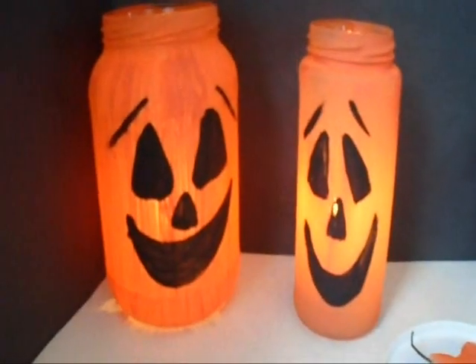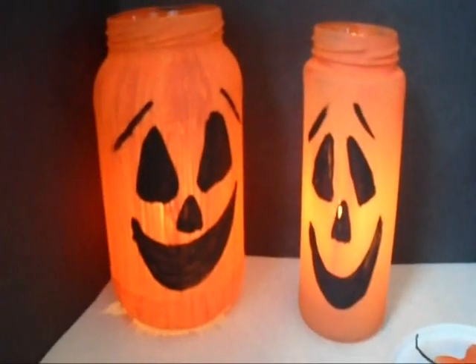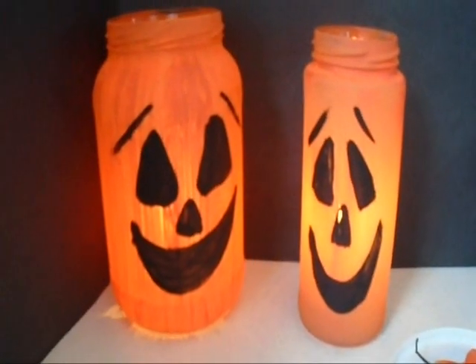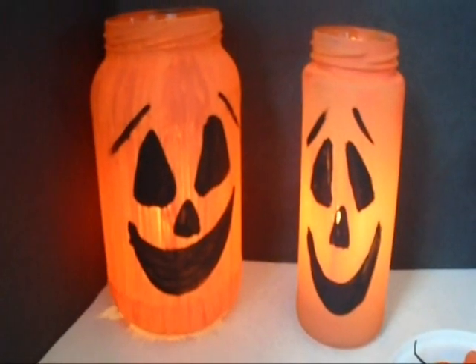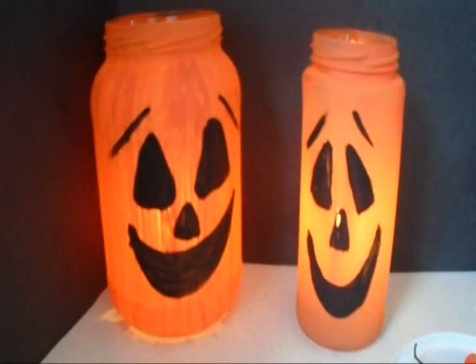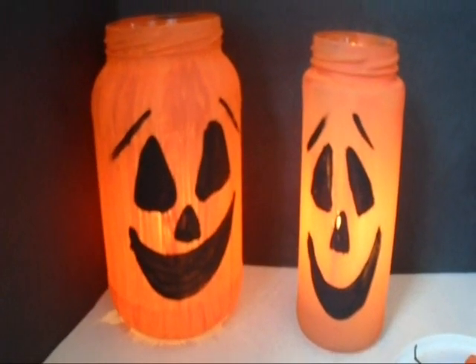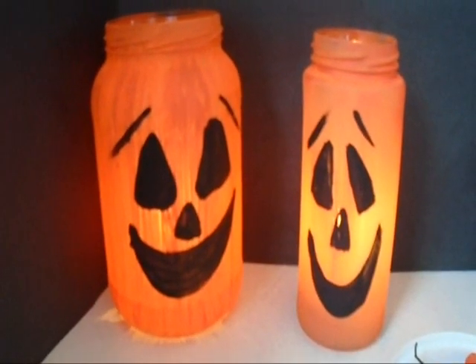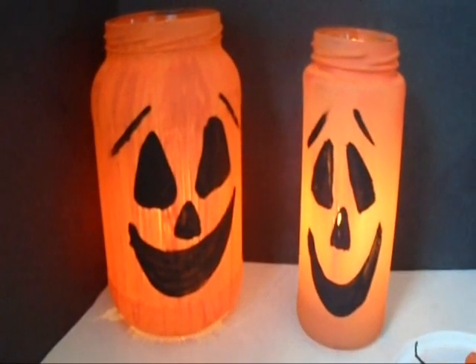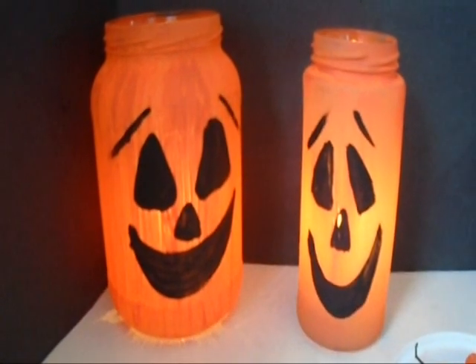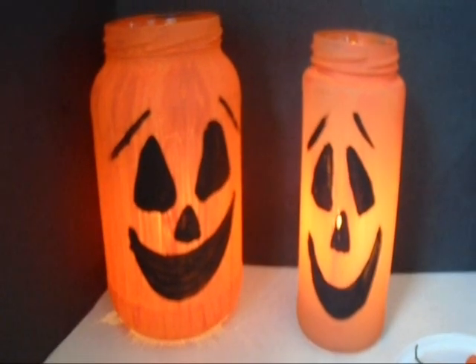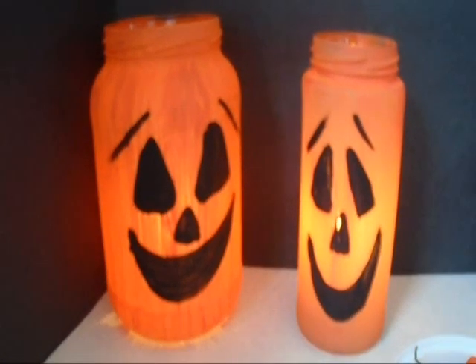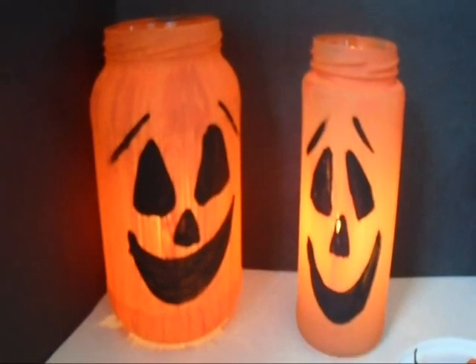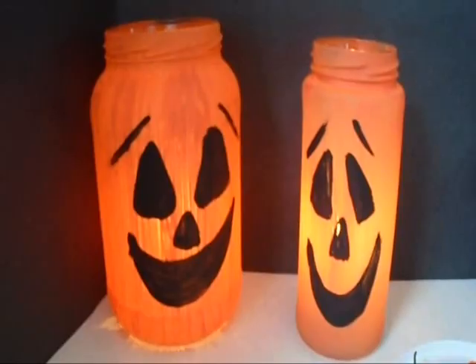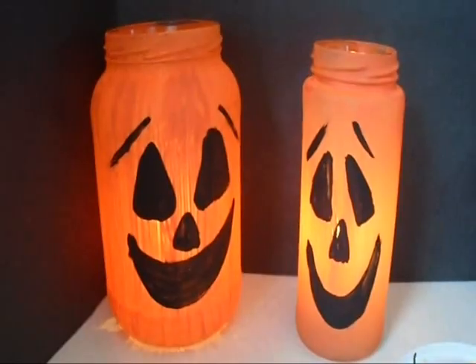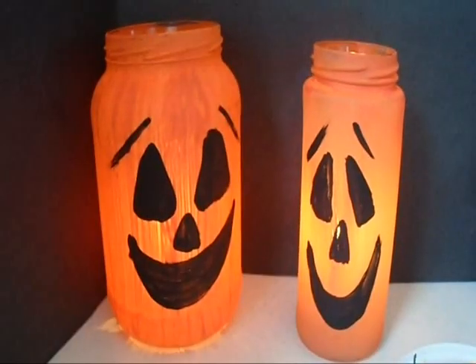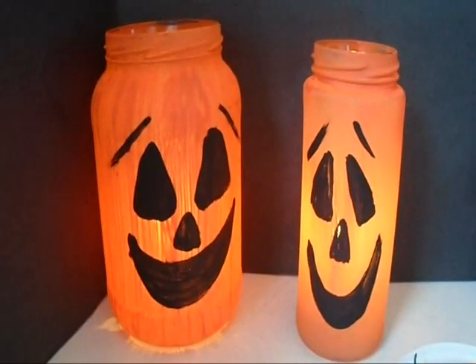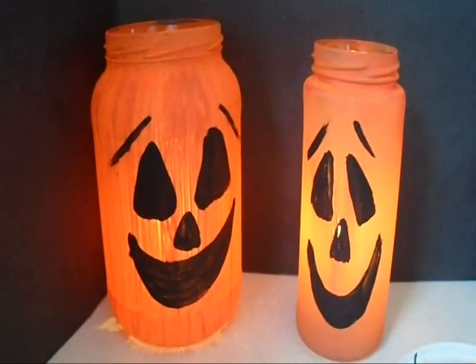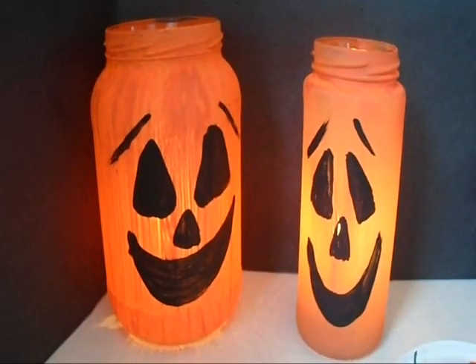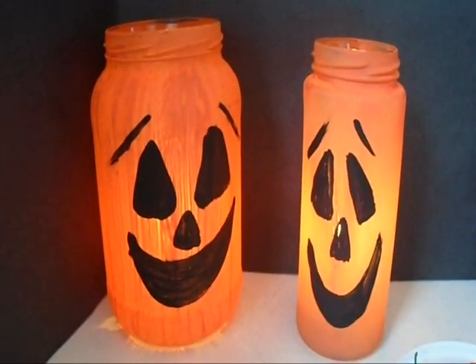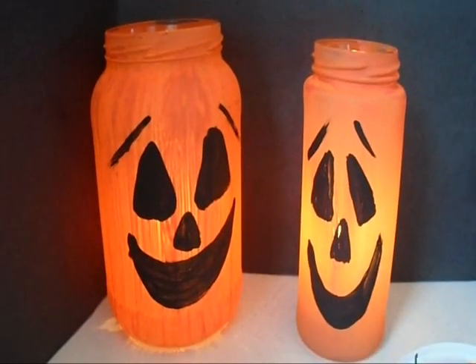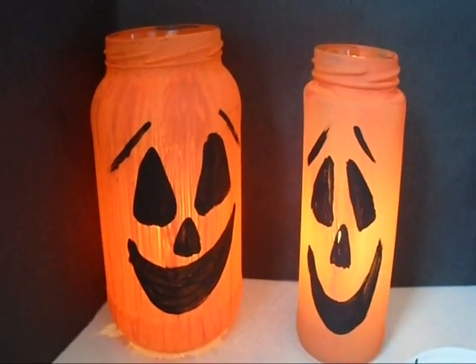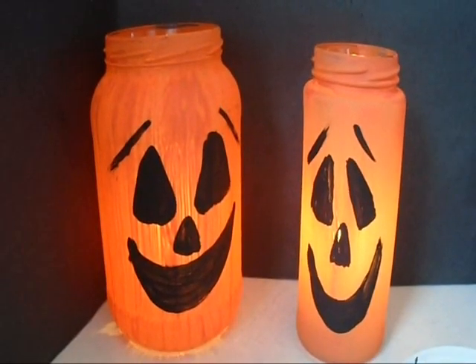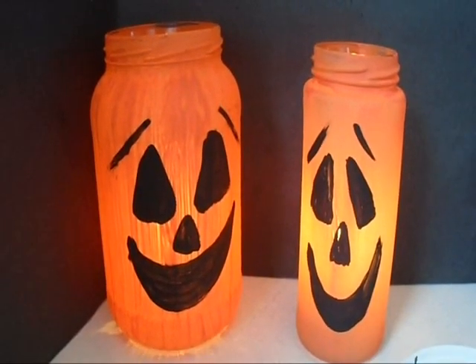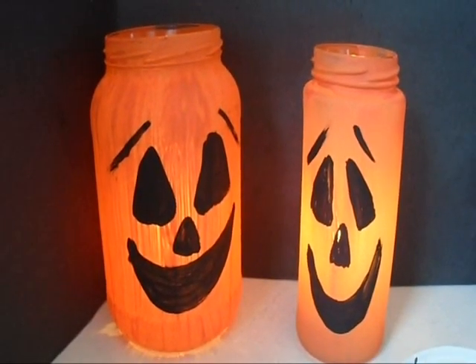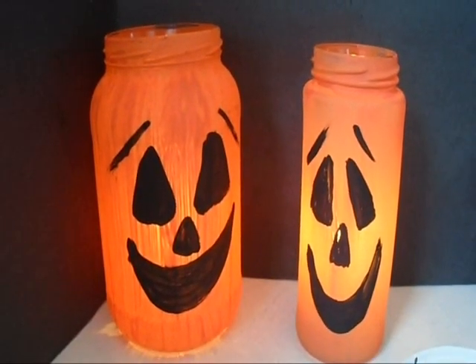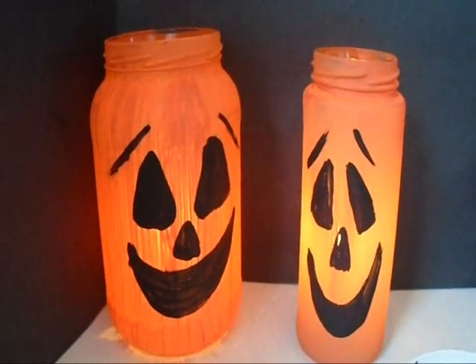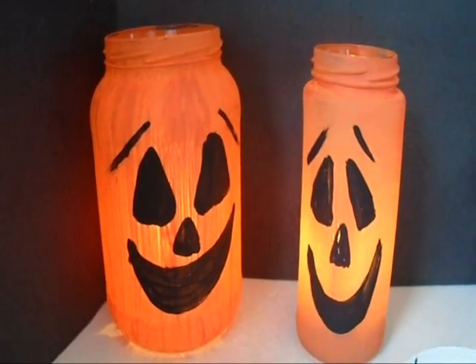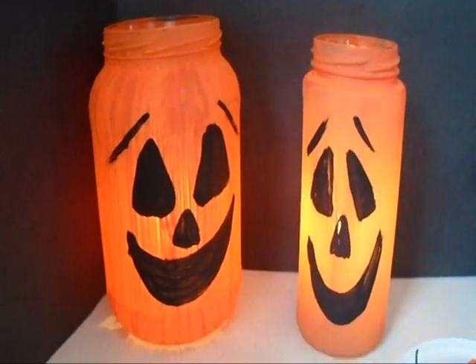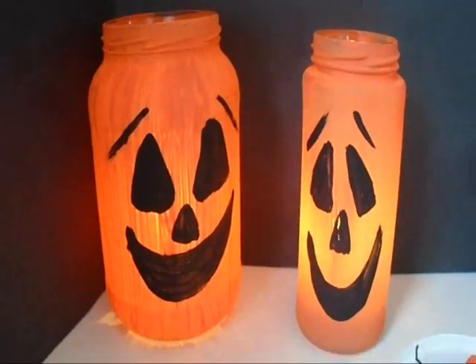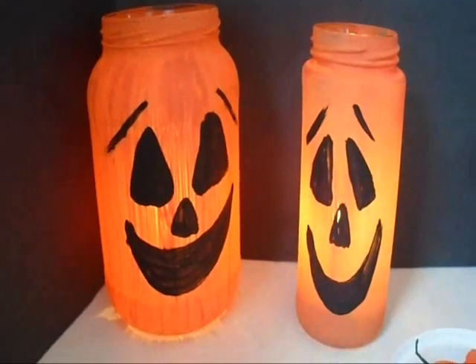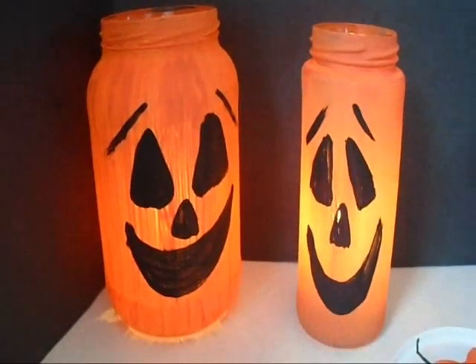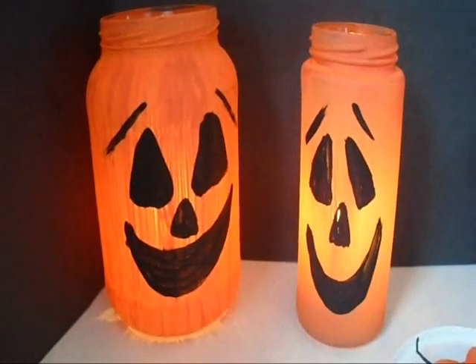And that's how easy it is to make some luminaries for Halloween with just some old pickle jars.